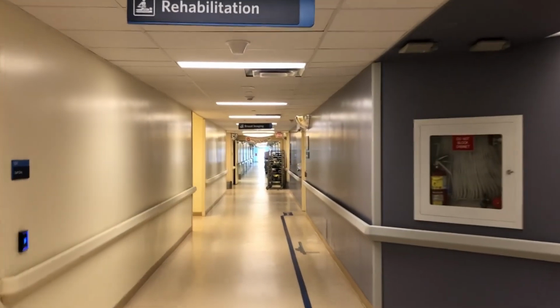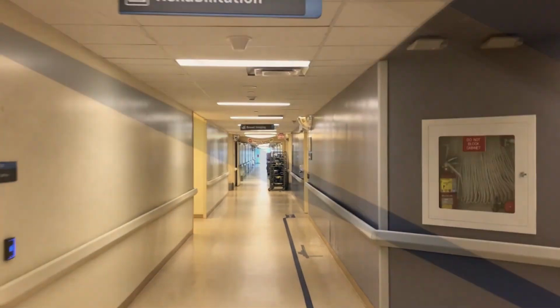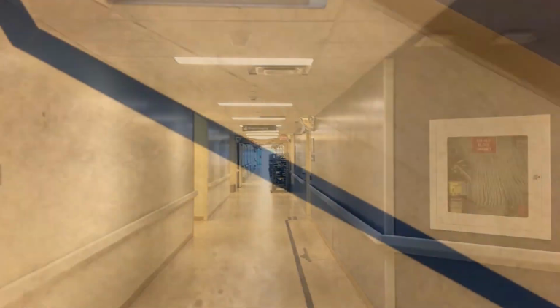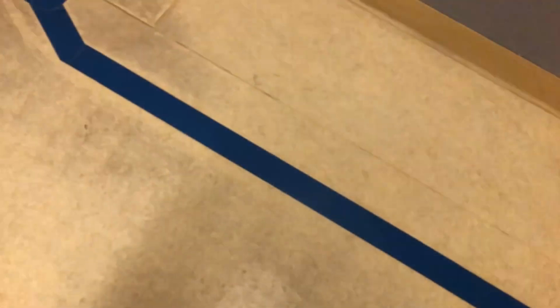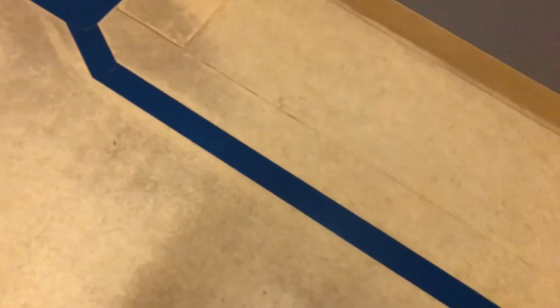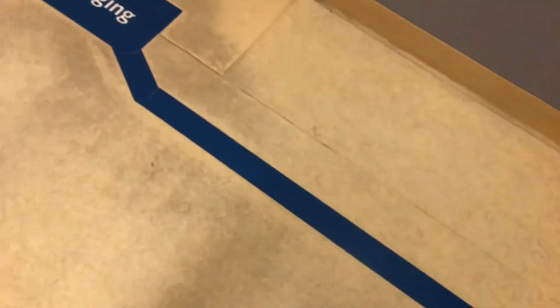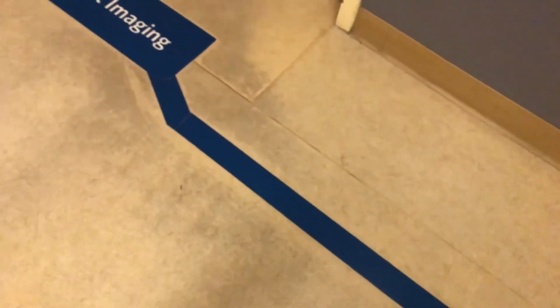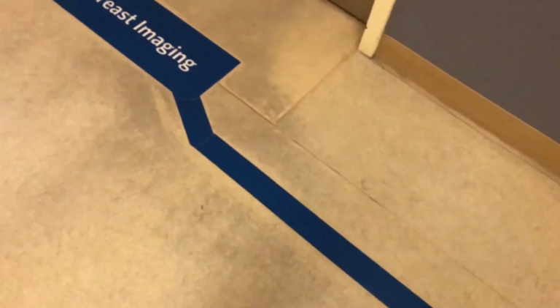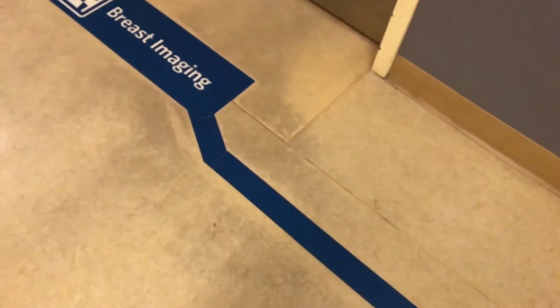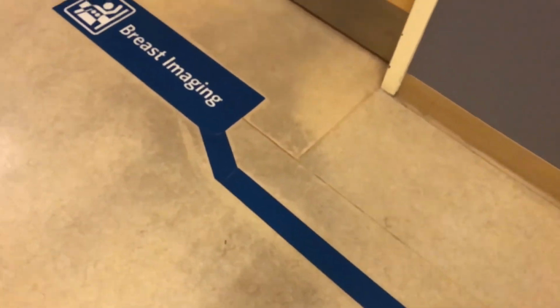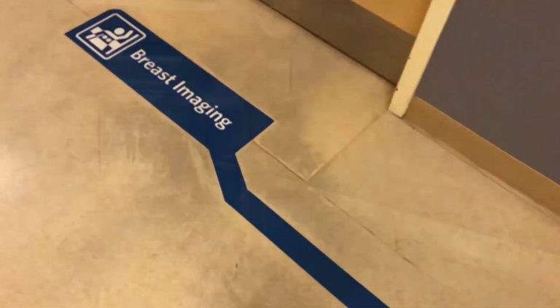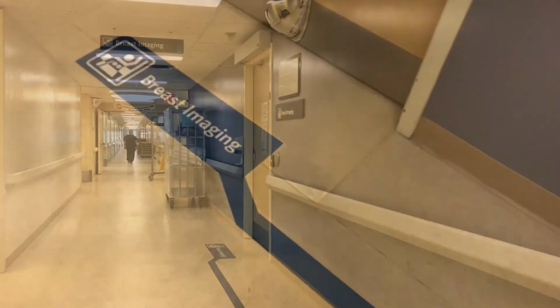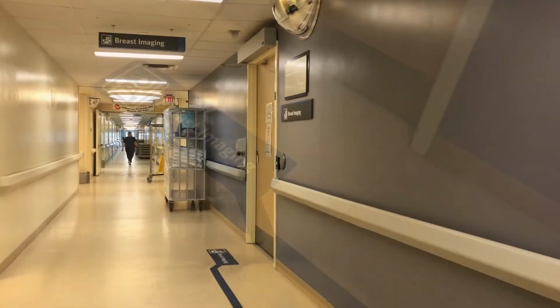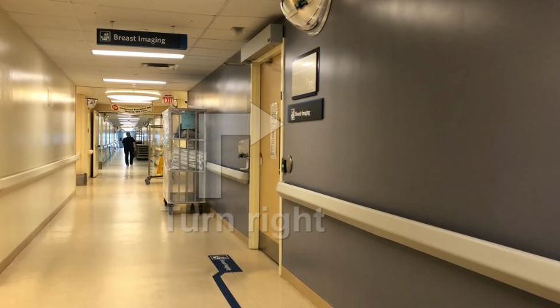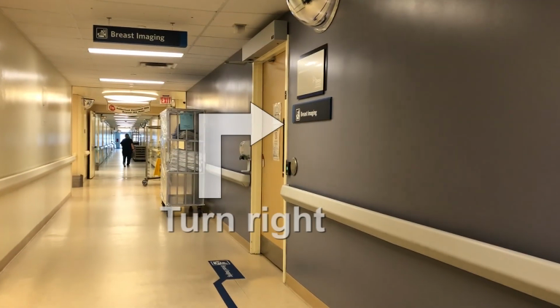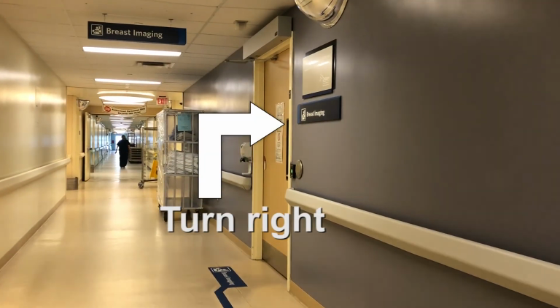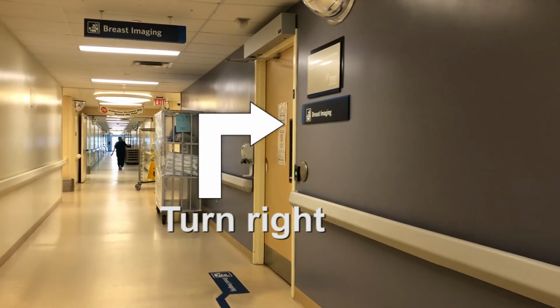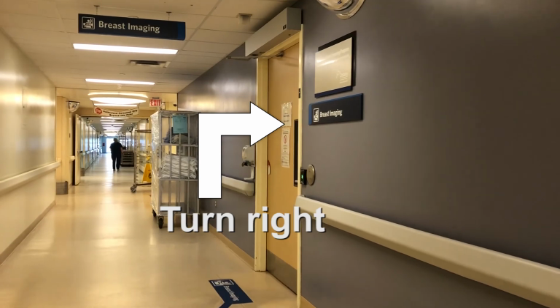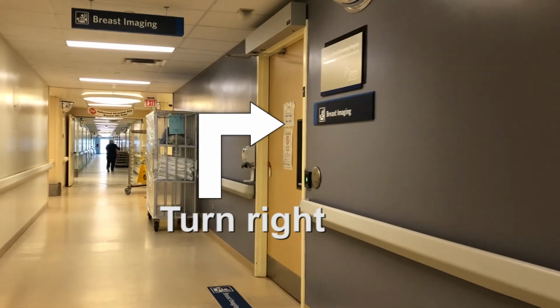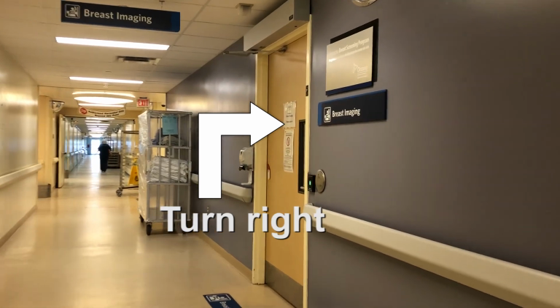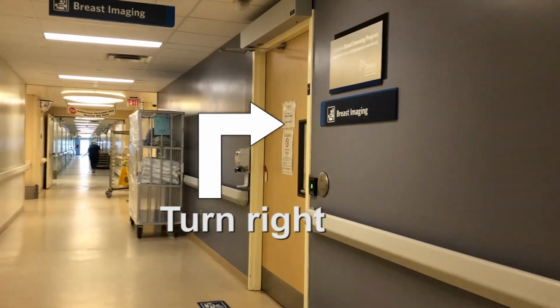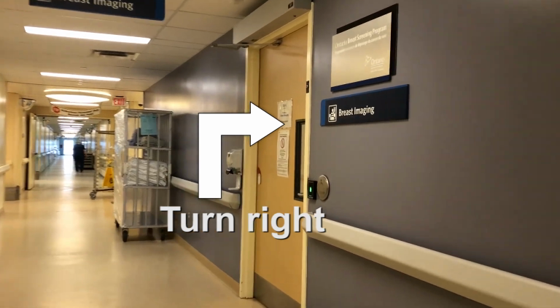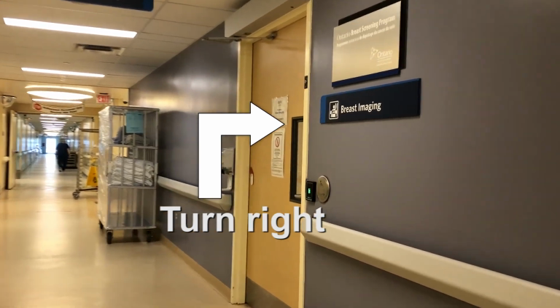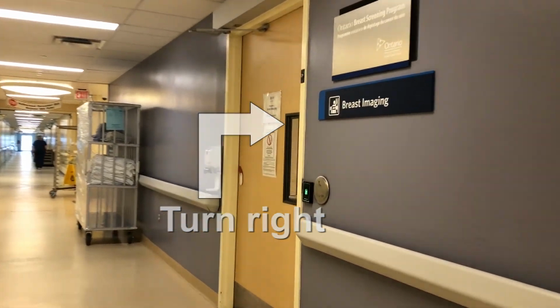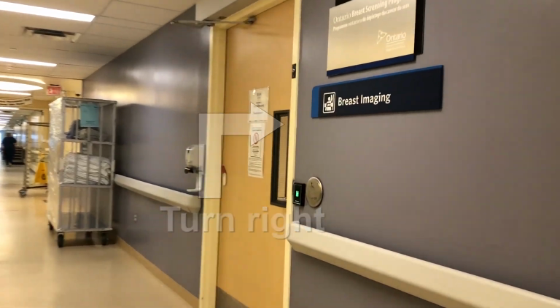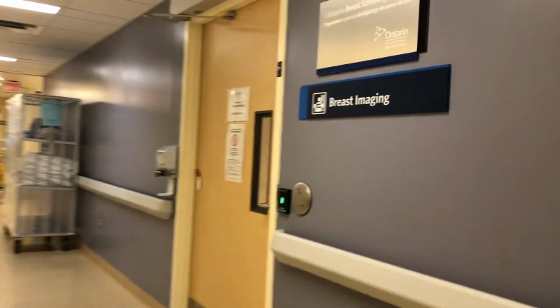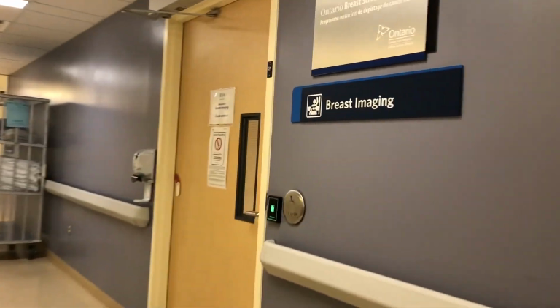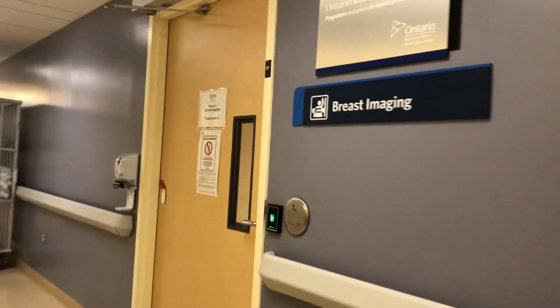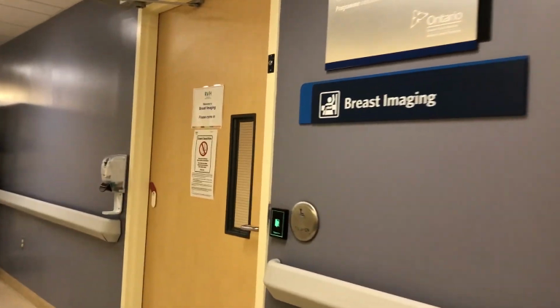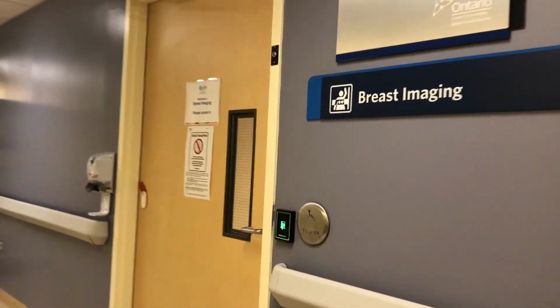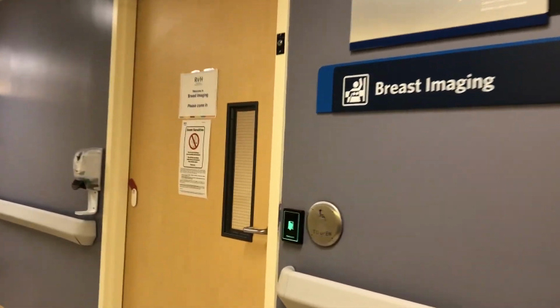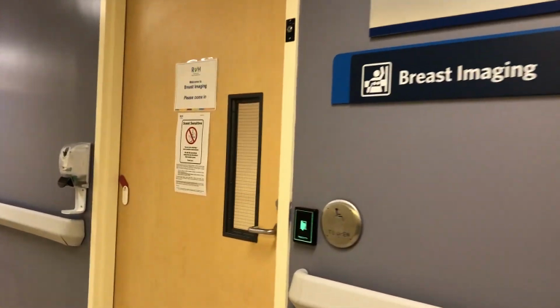At the end of the blue navigation line, you will reach RVH's breast imaging department on your right.